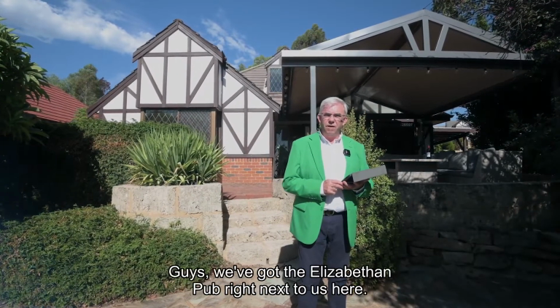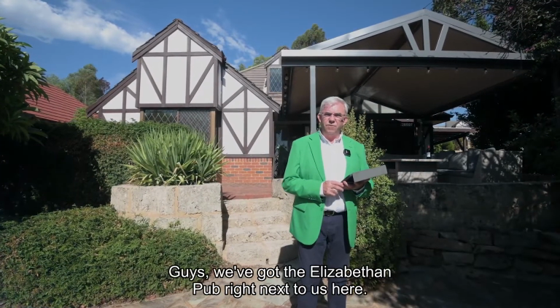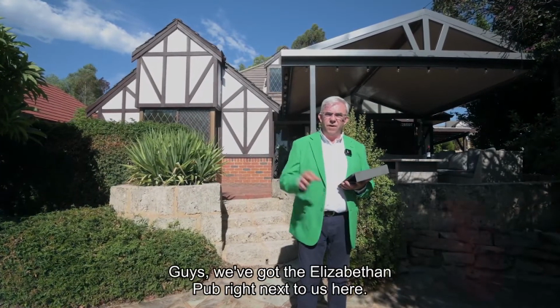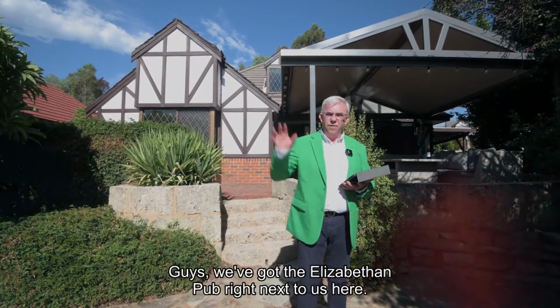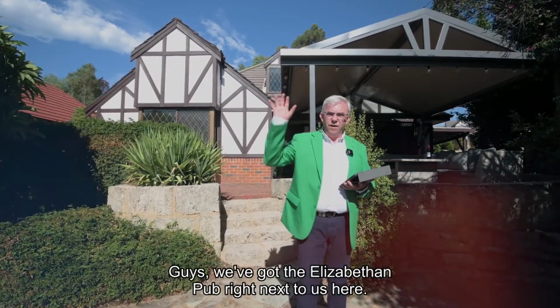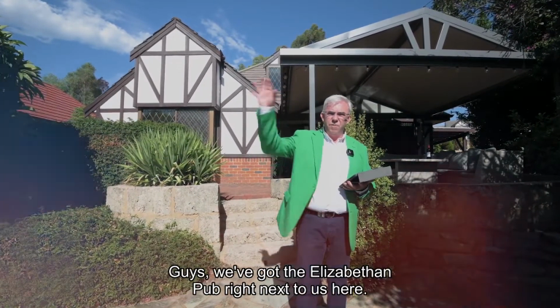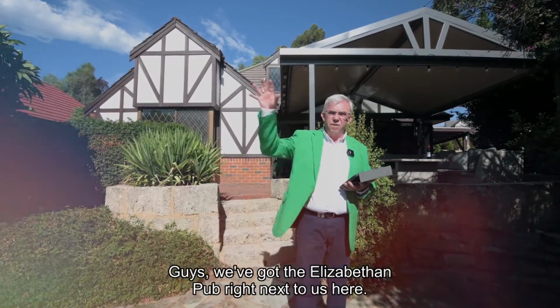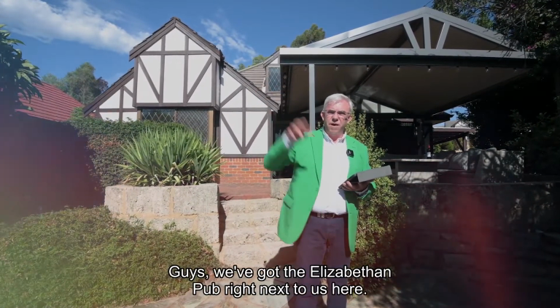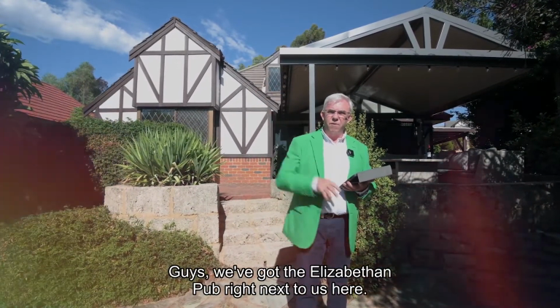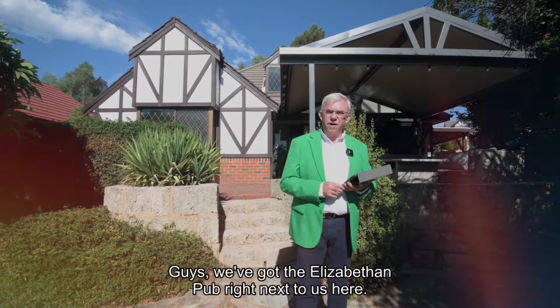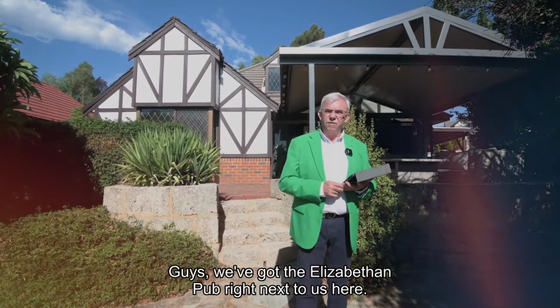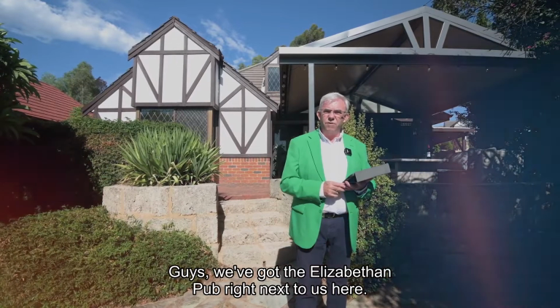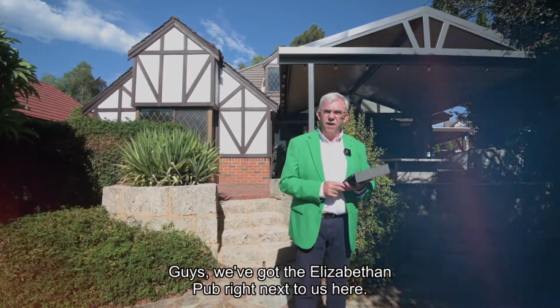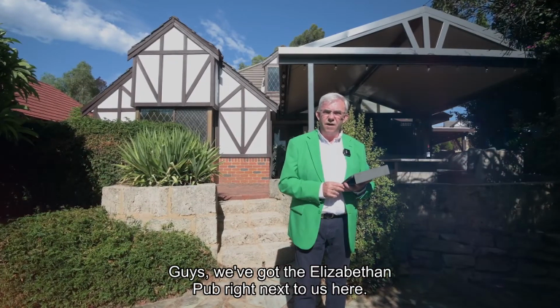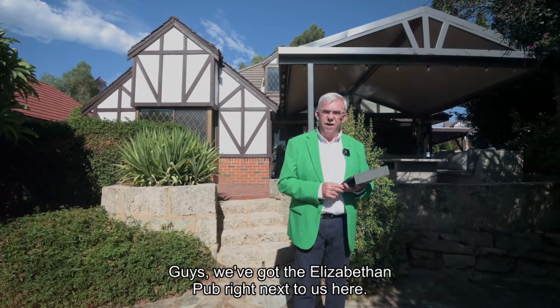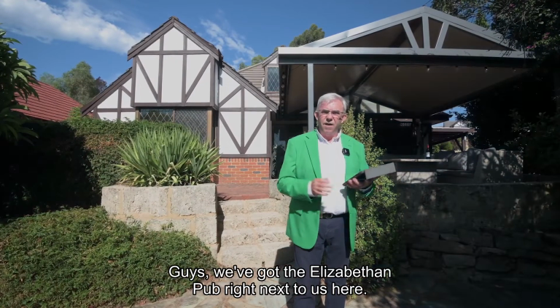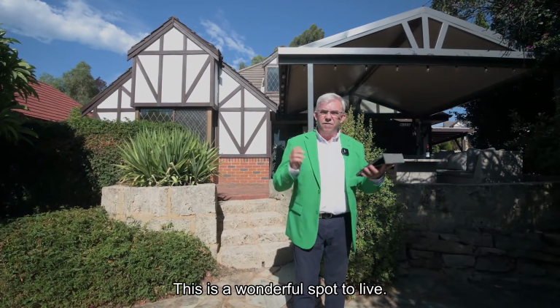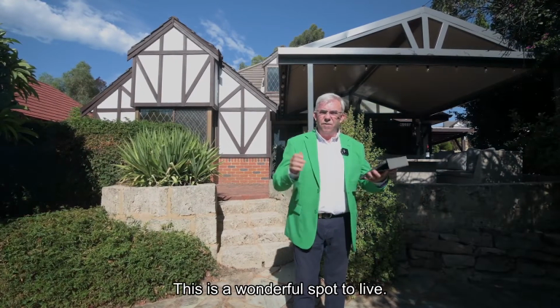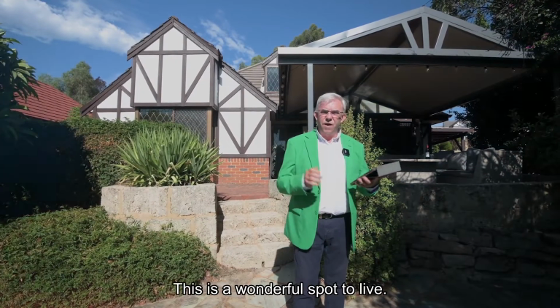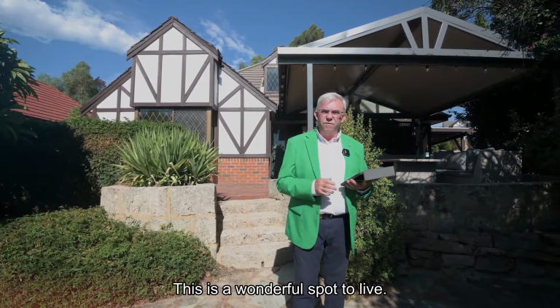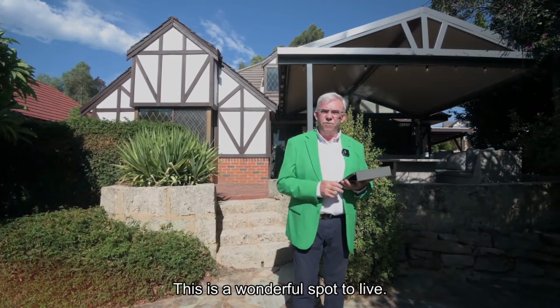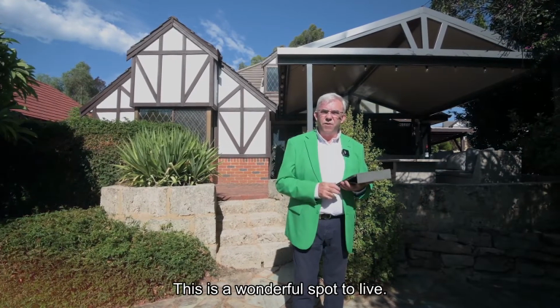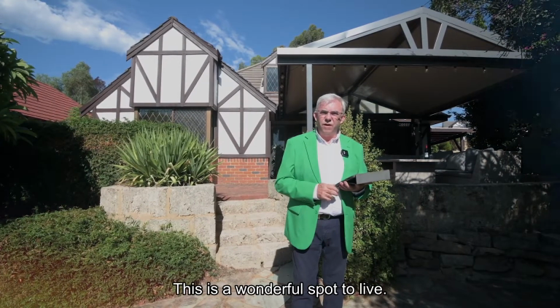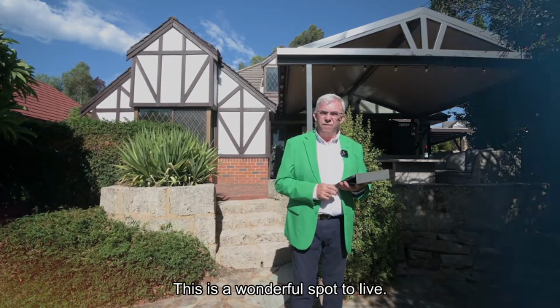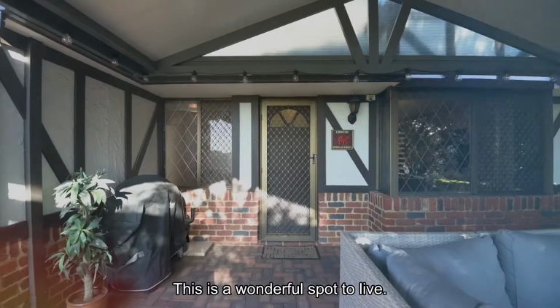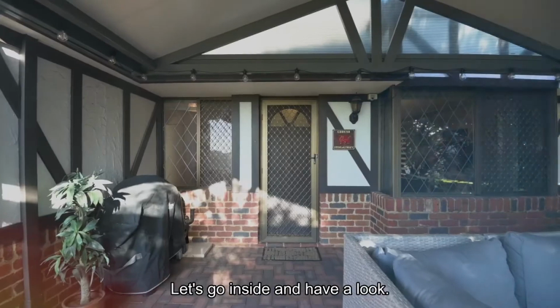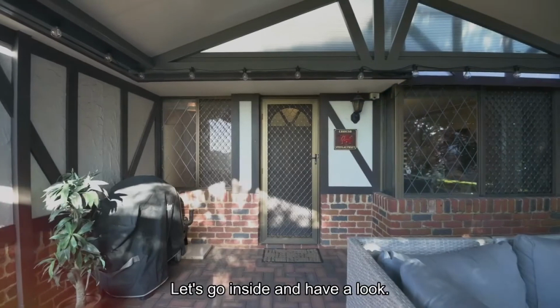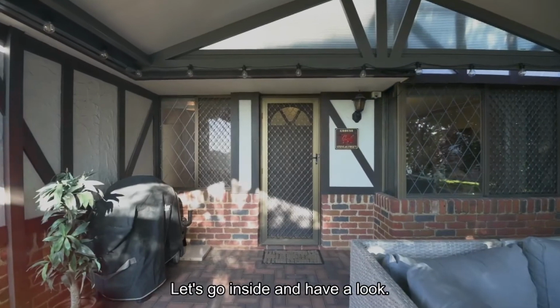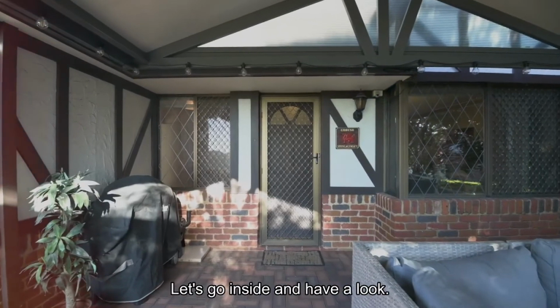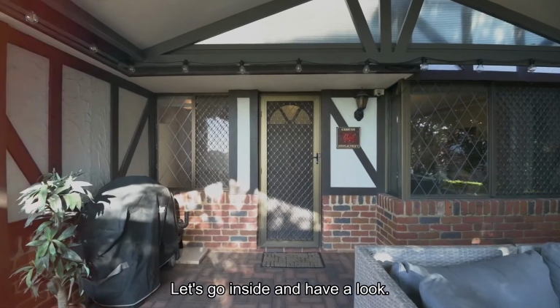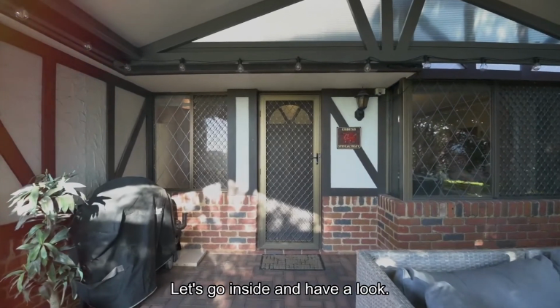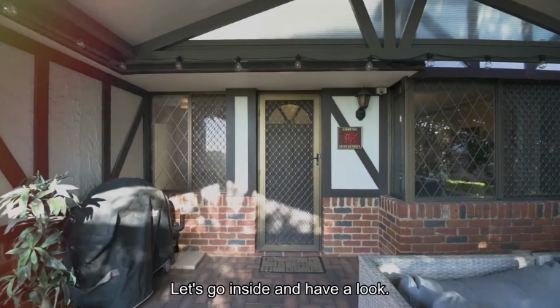We've got the Elizabethan pub right next to us here. This is a wonderful spot to live. Let's go inside and have a look.